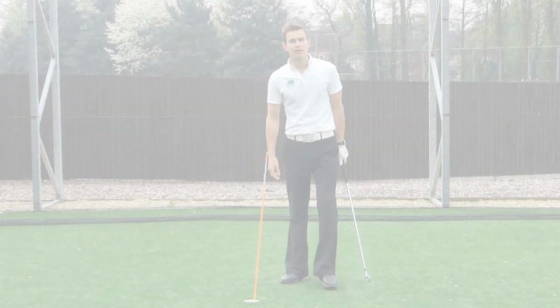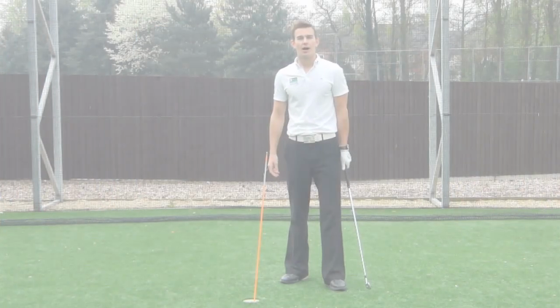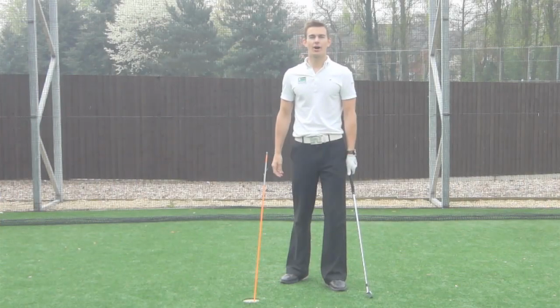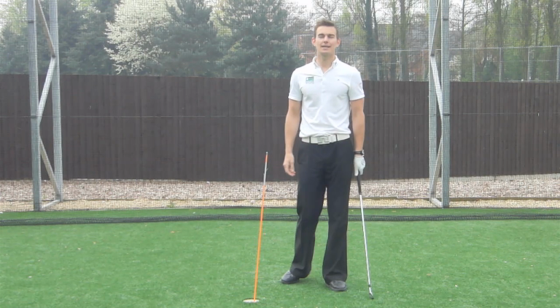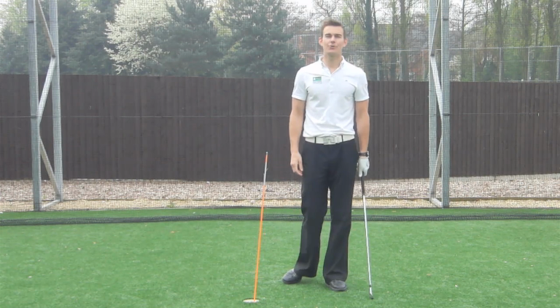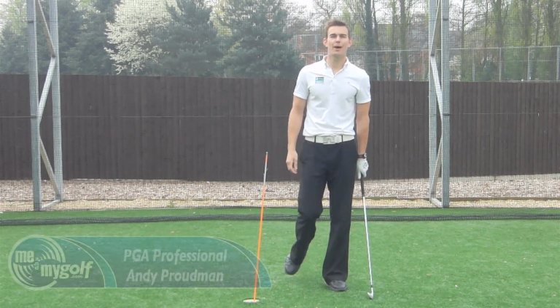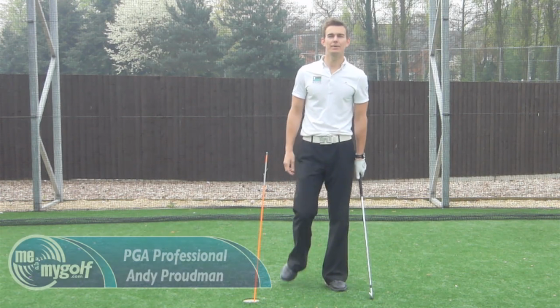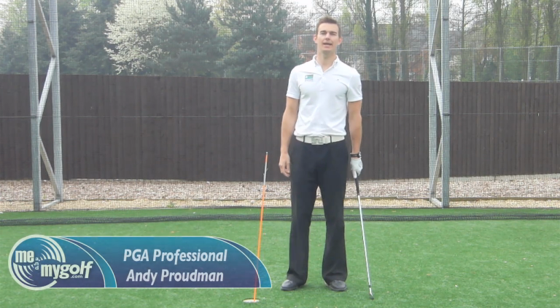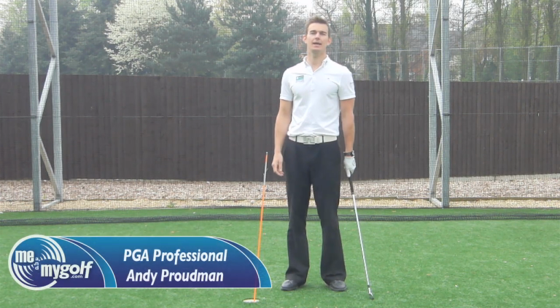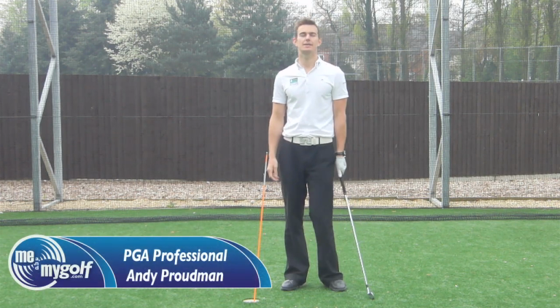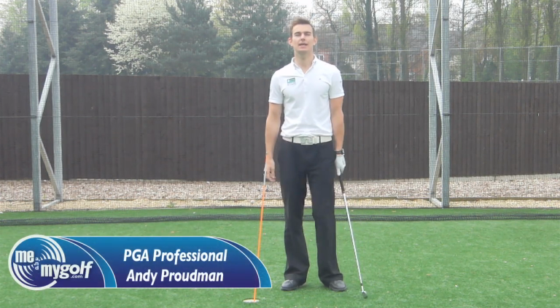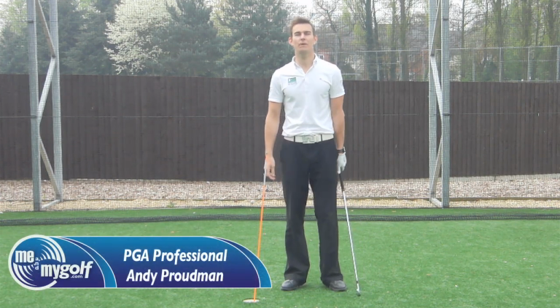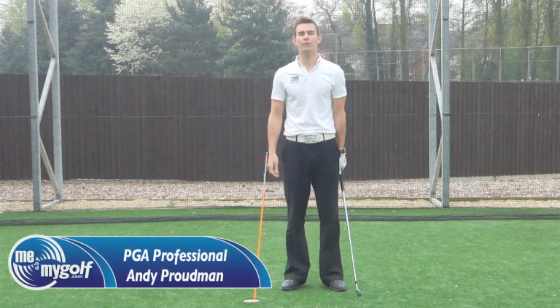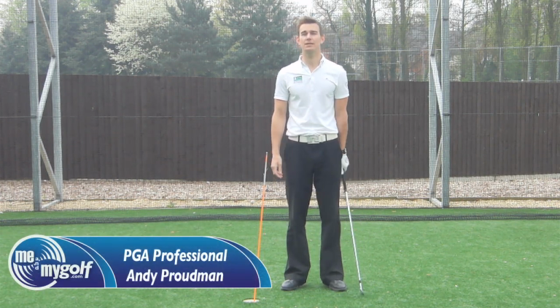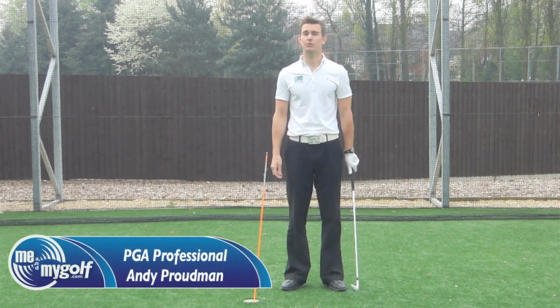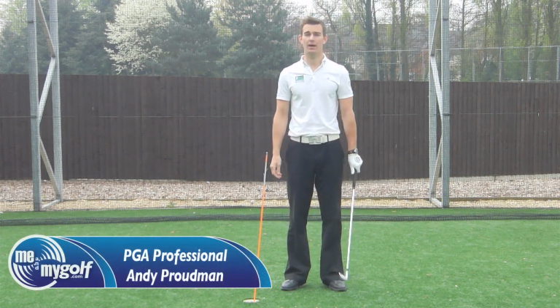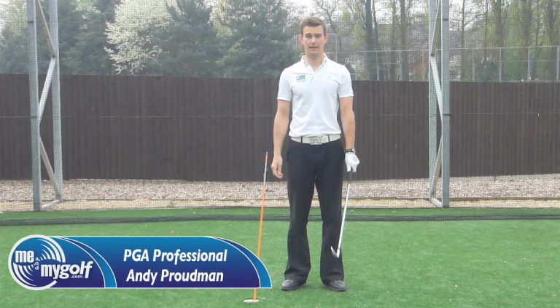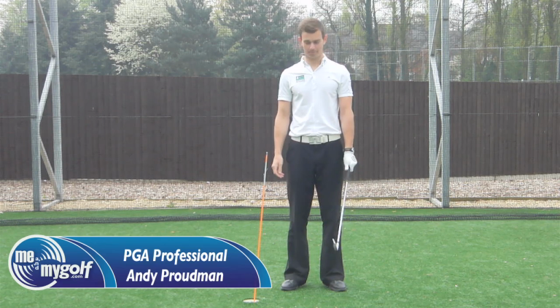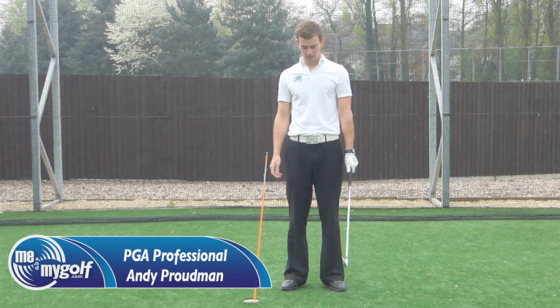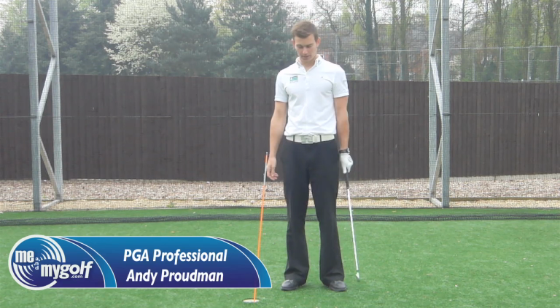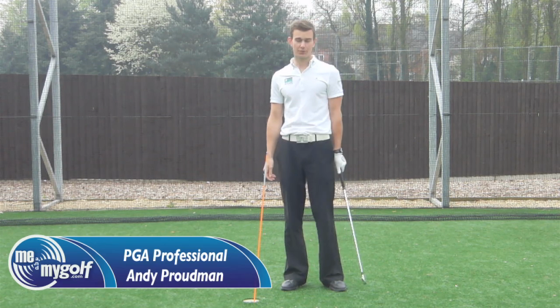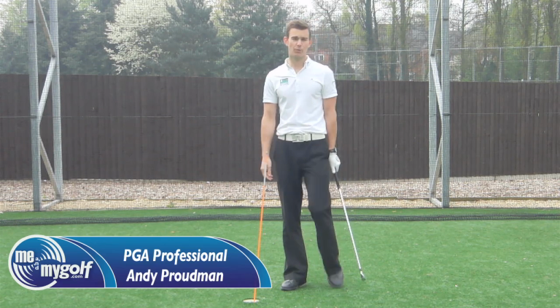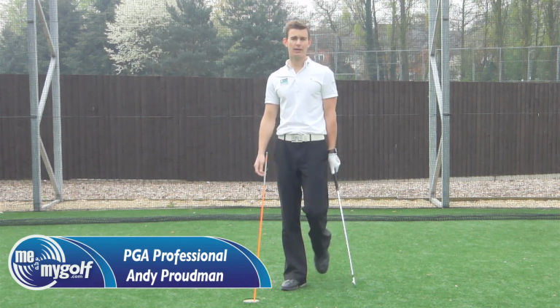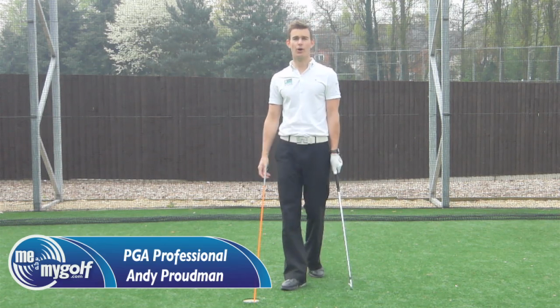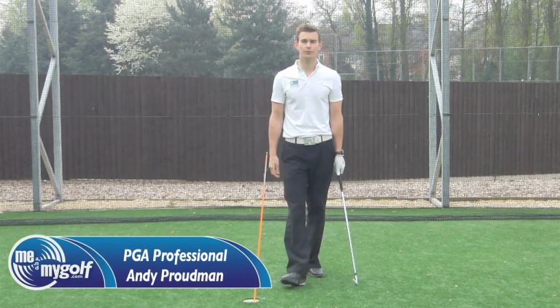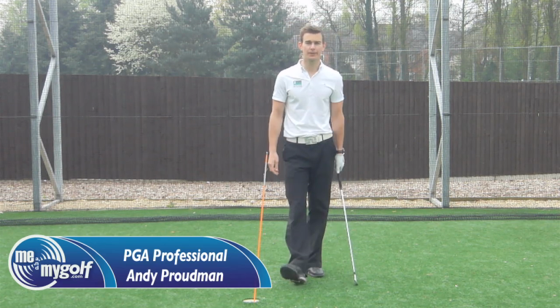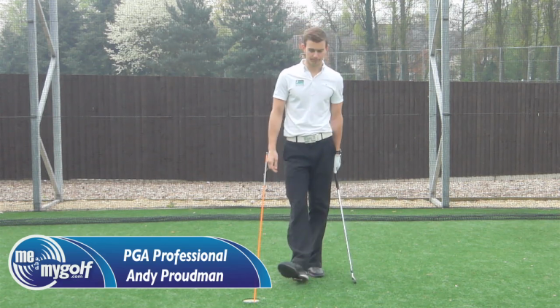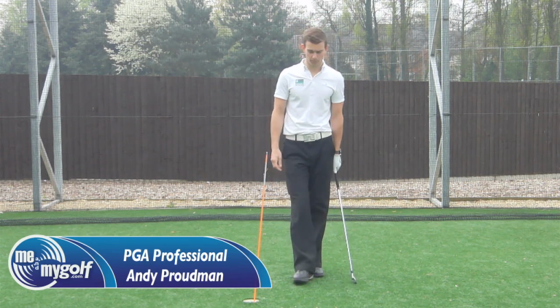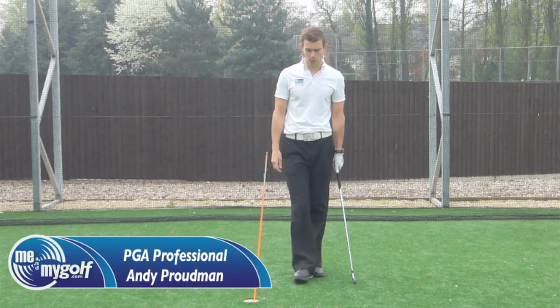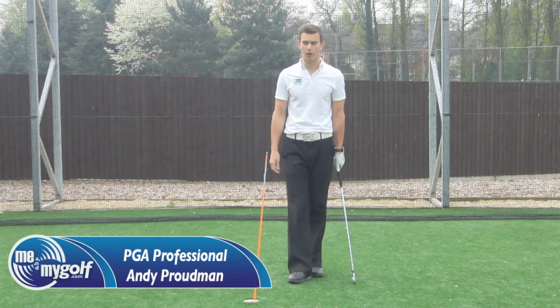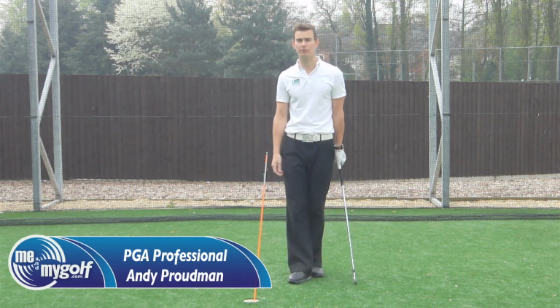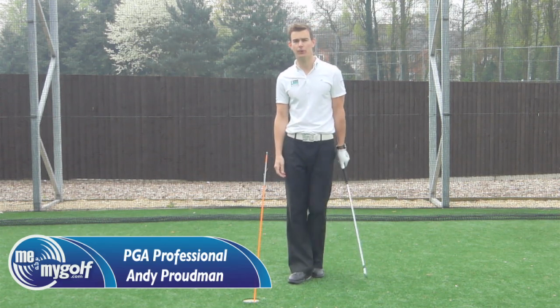Hi guys, Andrew Proudman here. Today's swing fault is sway. Now the sway in the golf swing is quite a common fault.